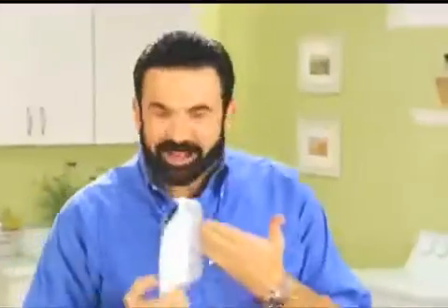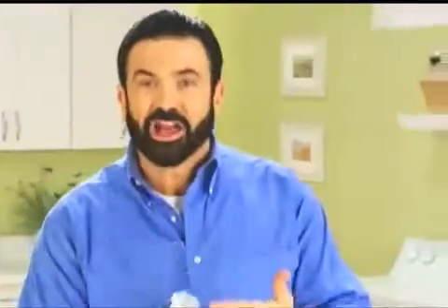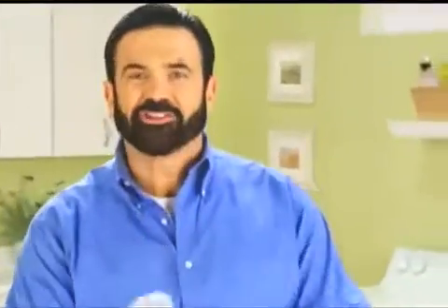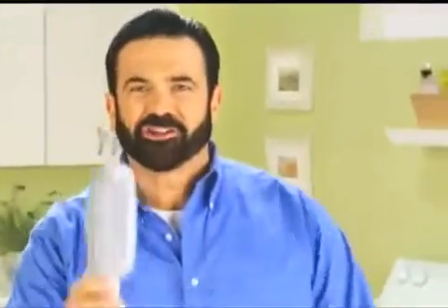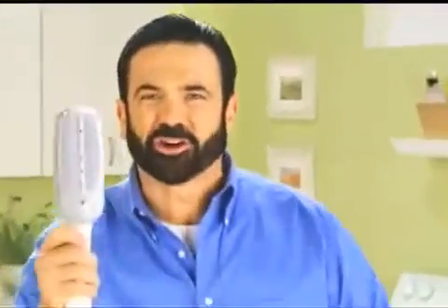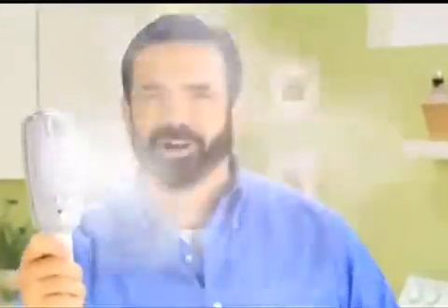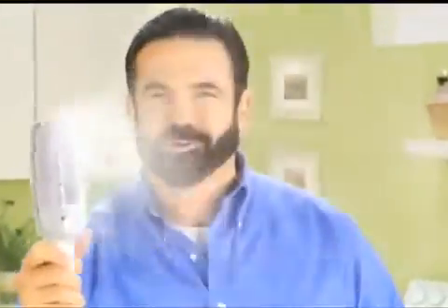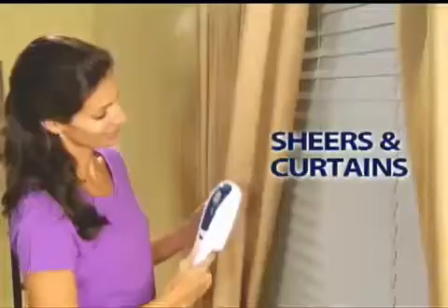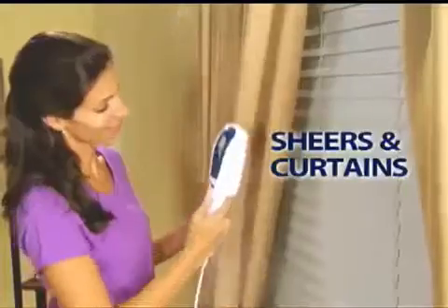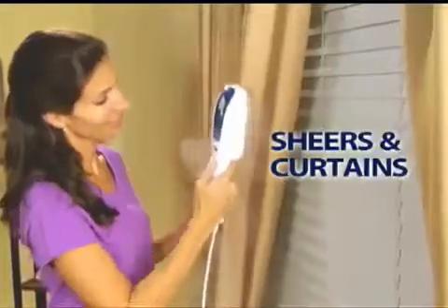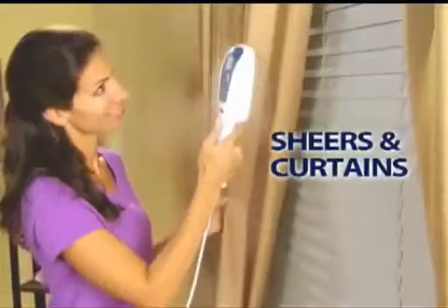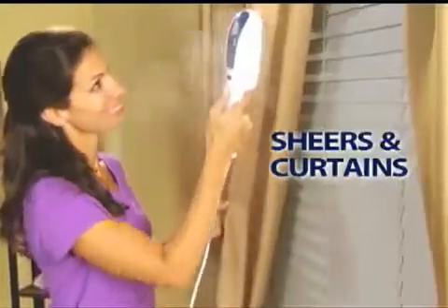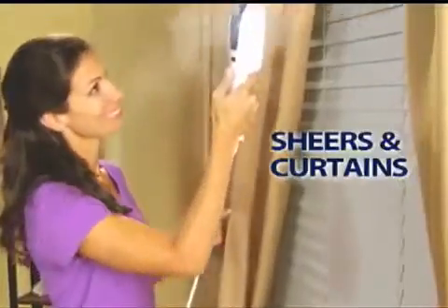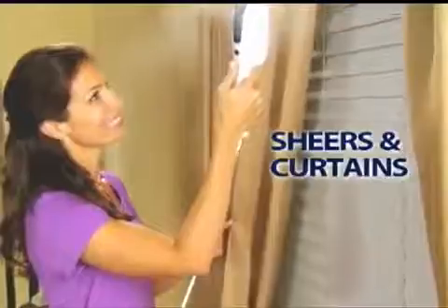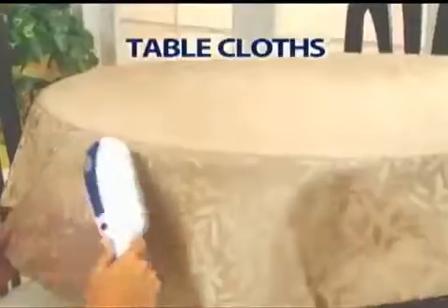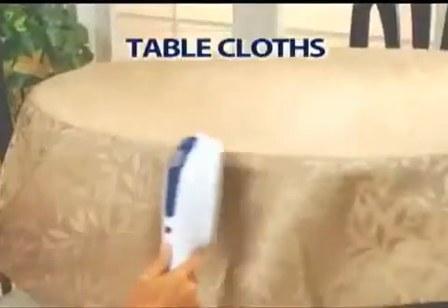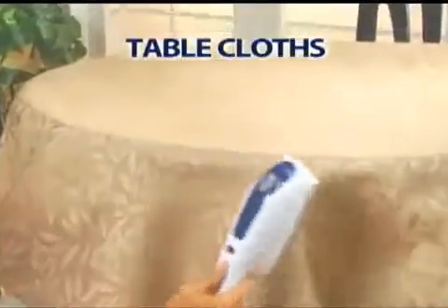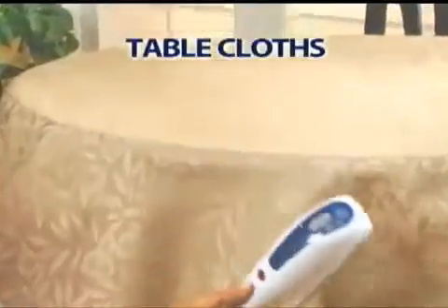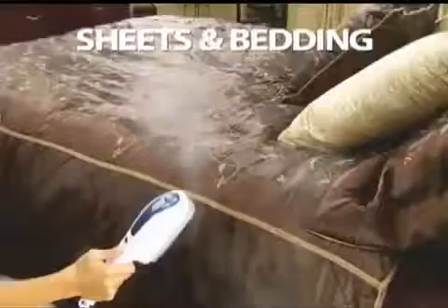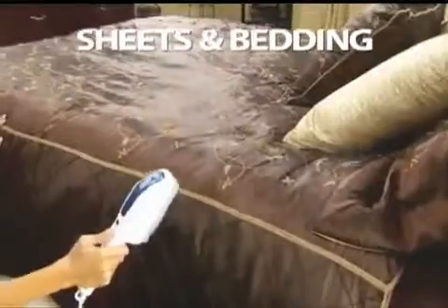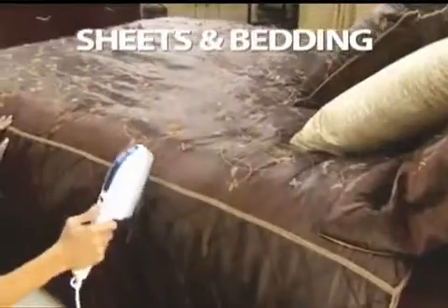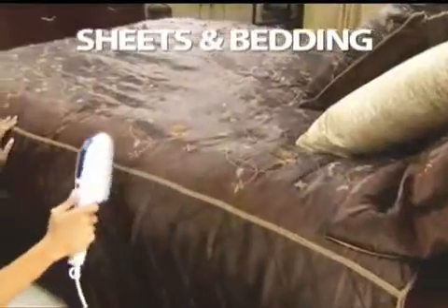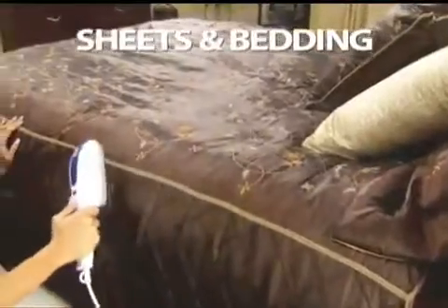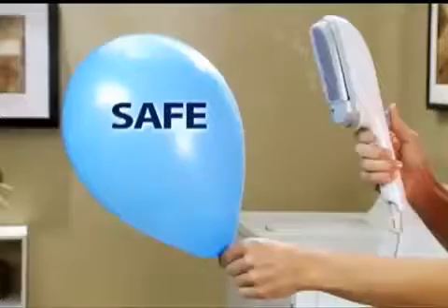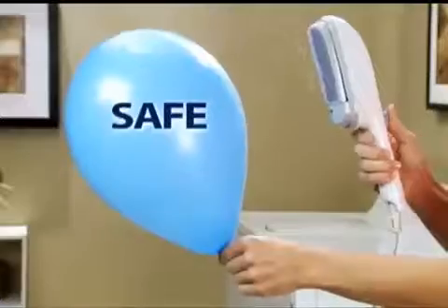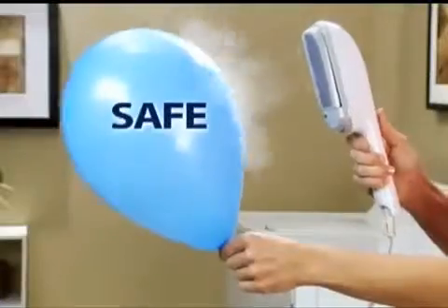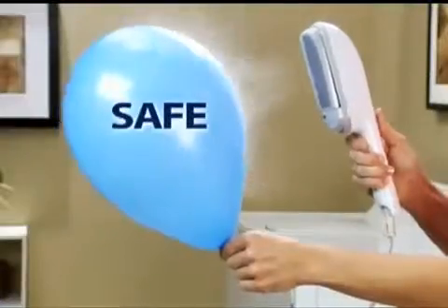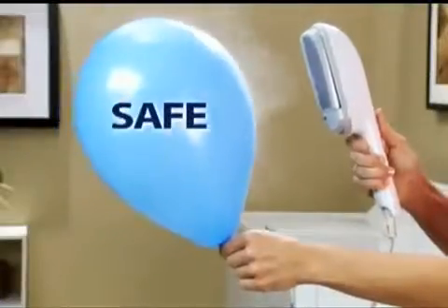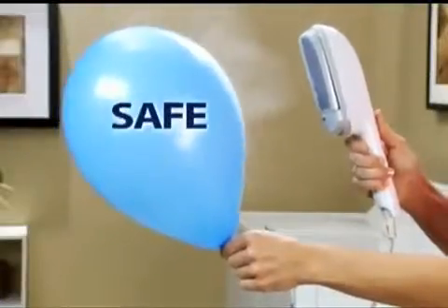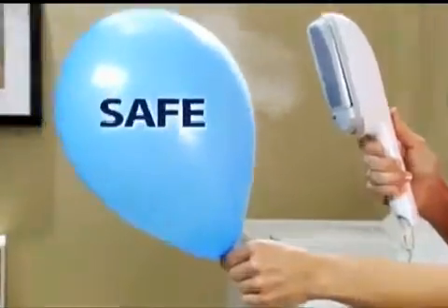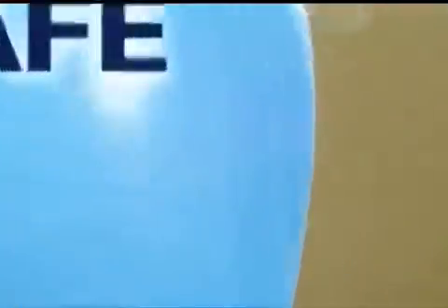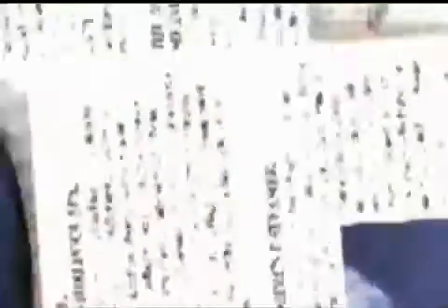And it's not just for clothes. Steam sheers and curtains, tablecloths, sheets and bedding. It's safer for you and your clothes.